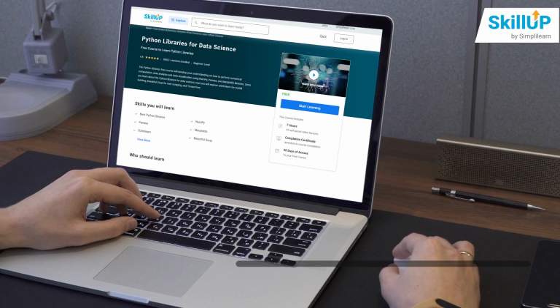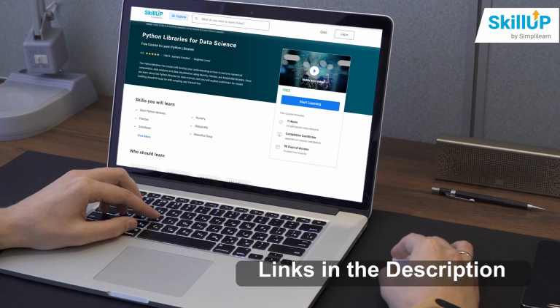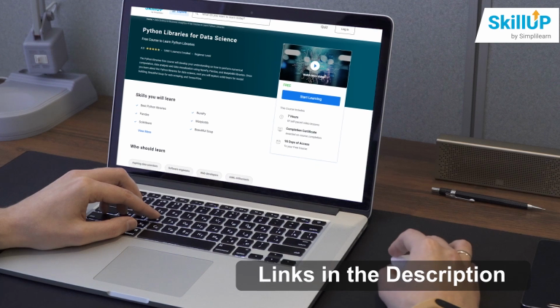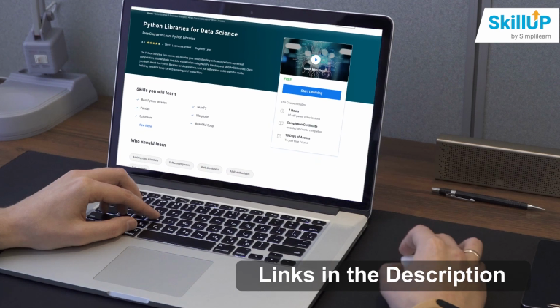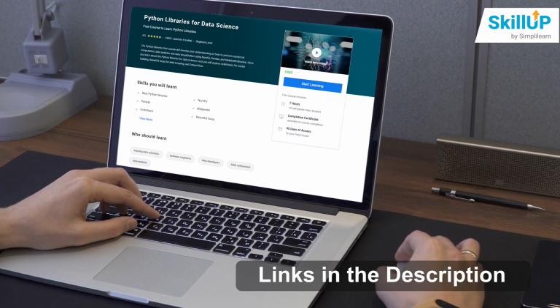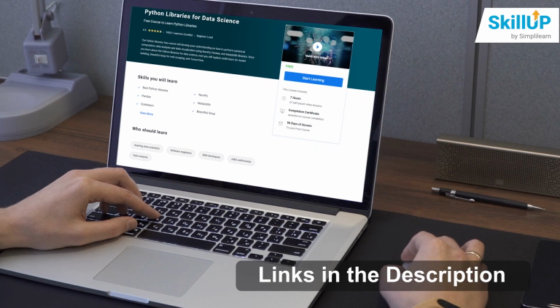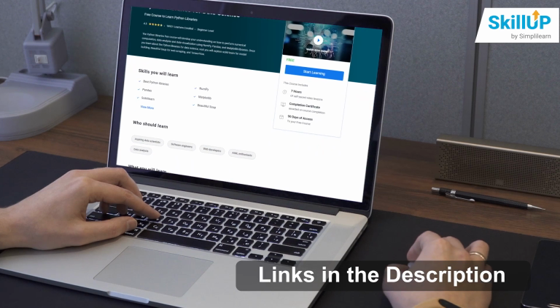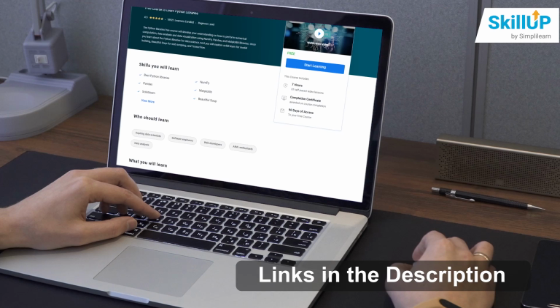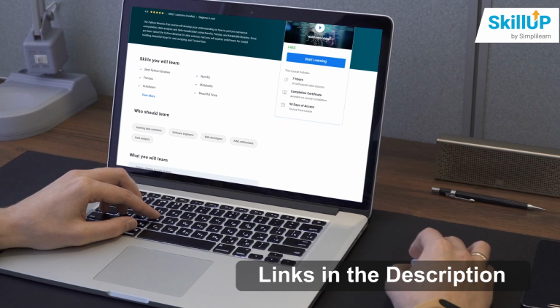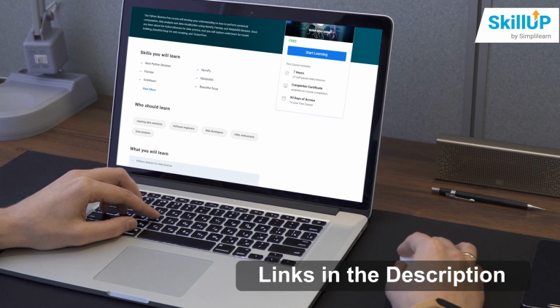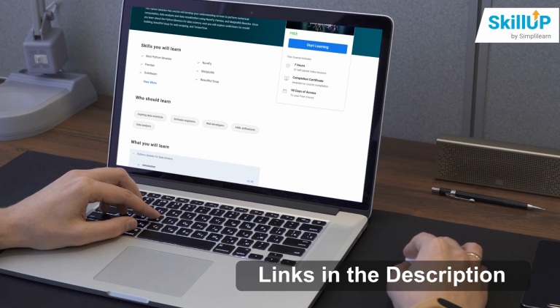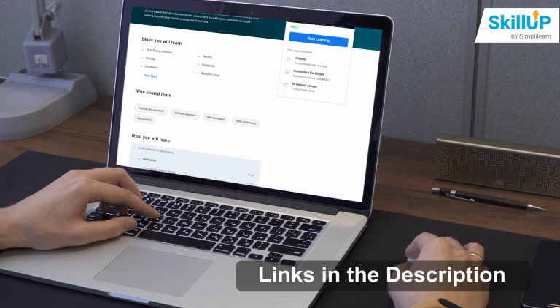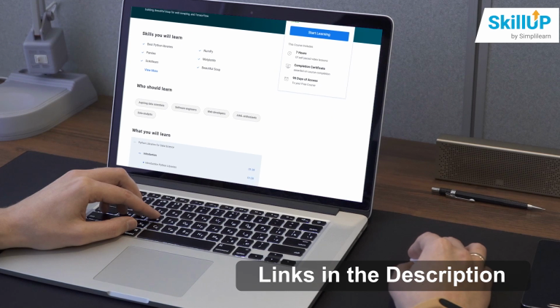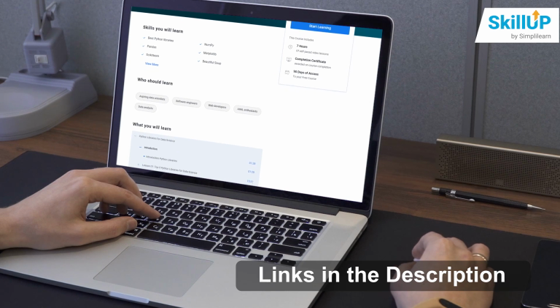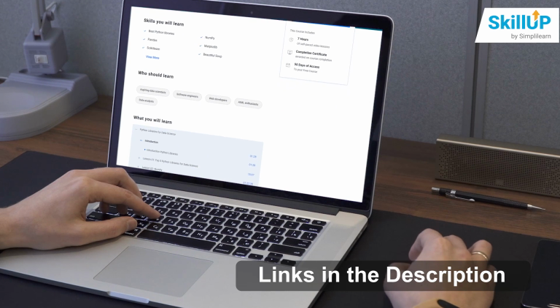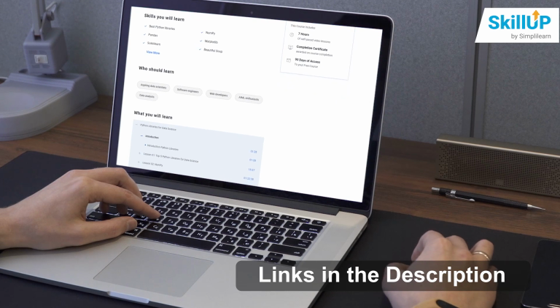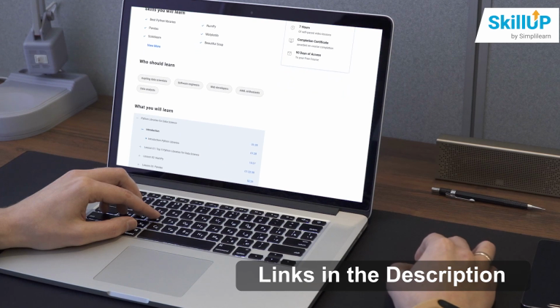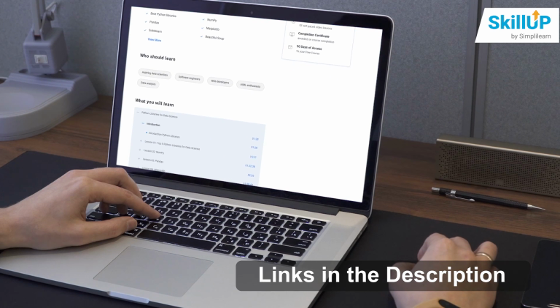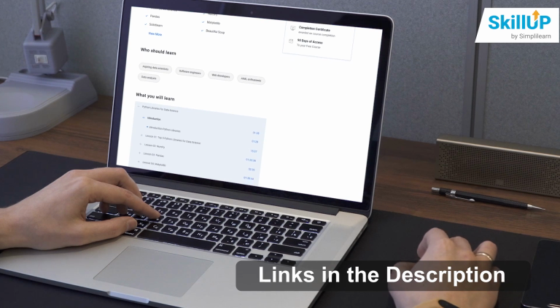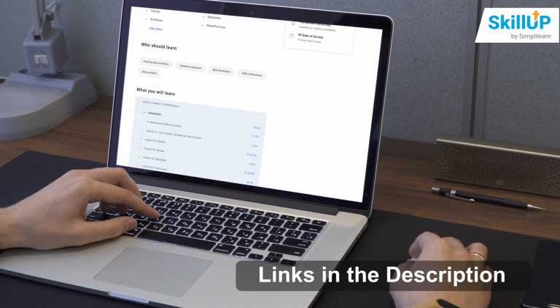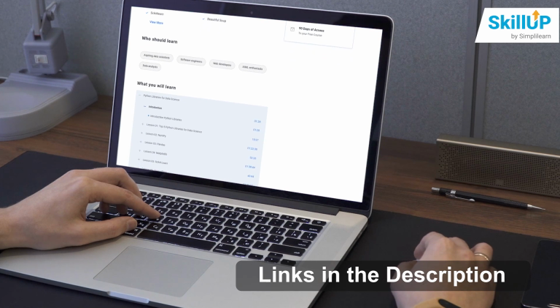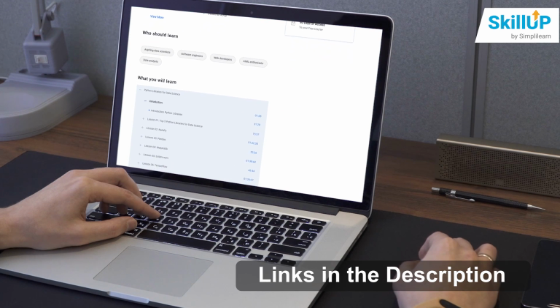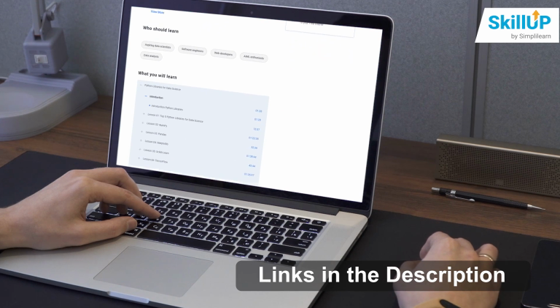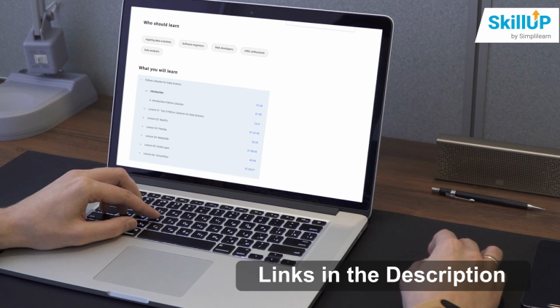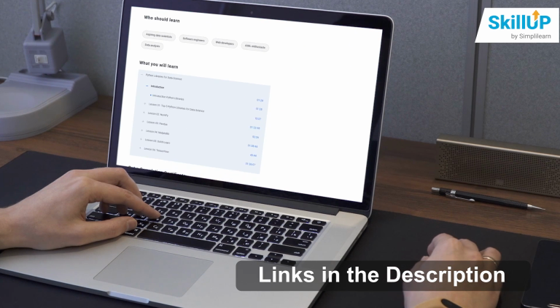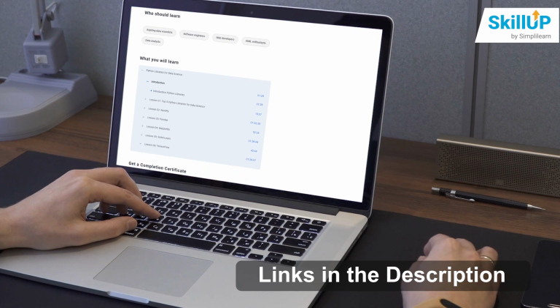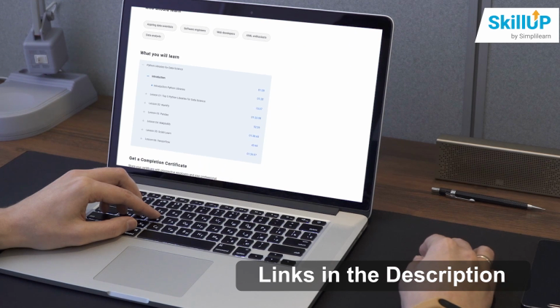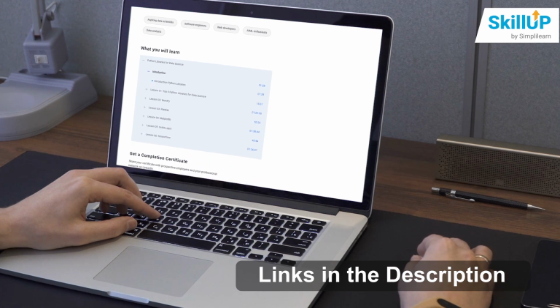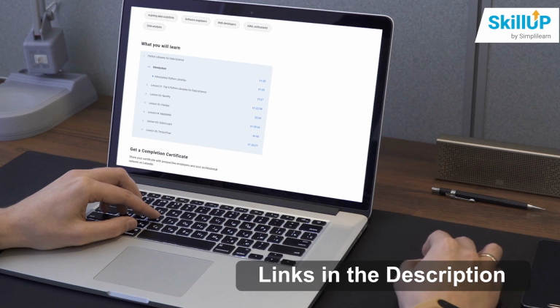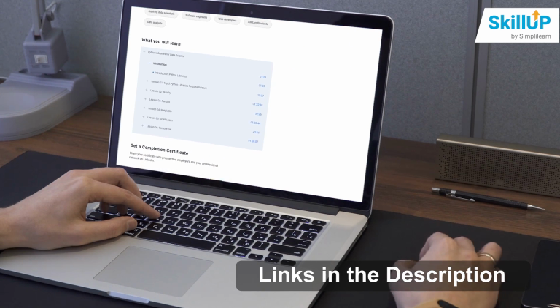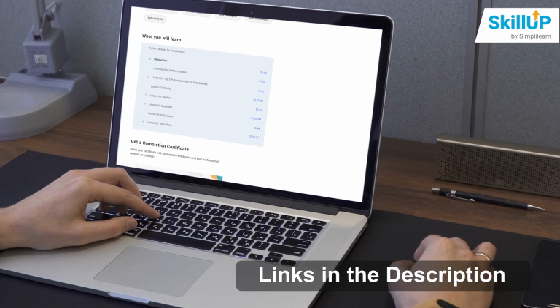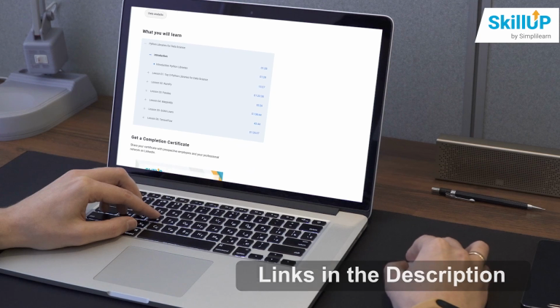You can start by taking up our Python libraries for data science course, ensuring you do not miss out on any framework that may be essential in your data science roadmap.